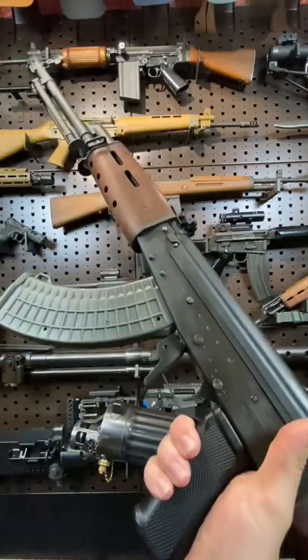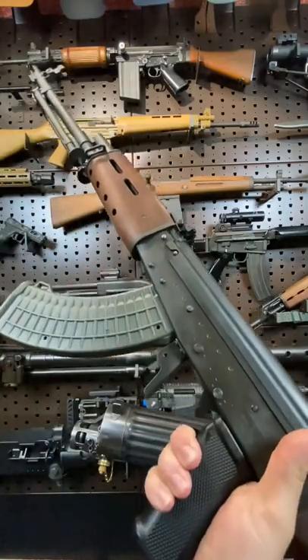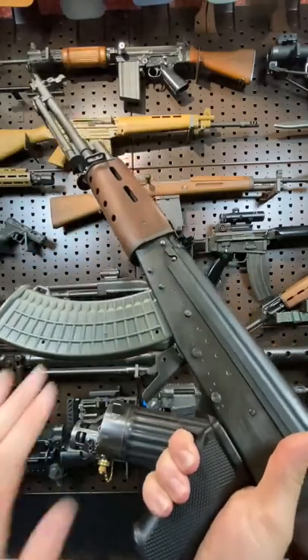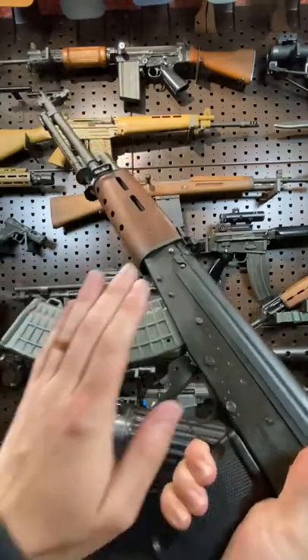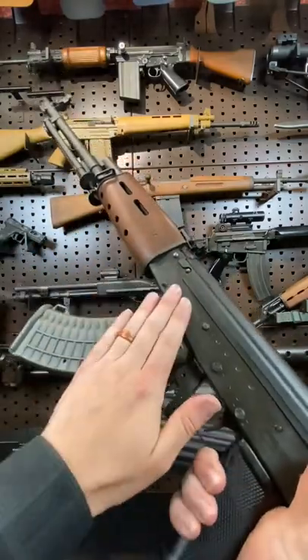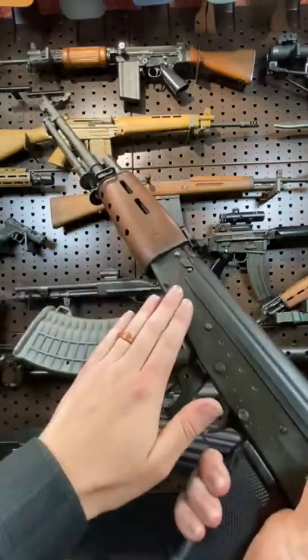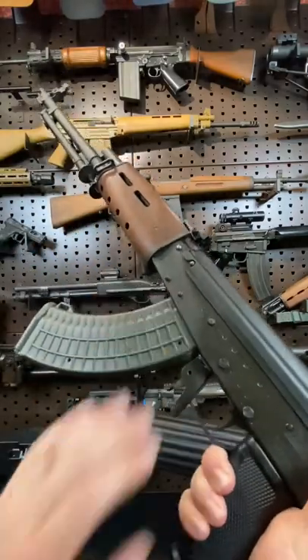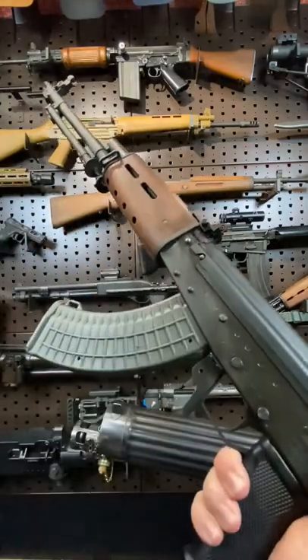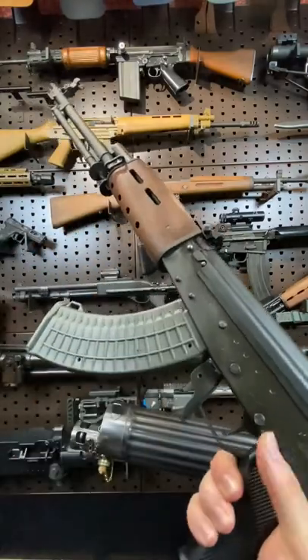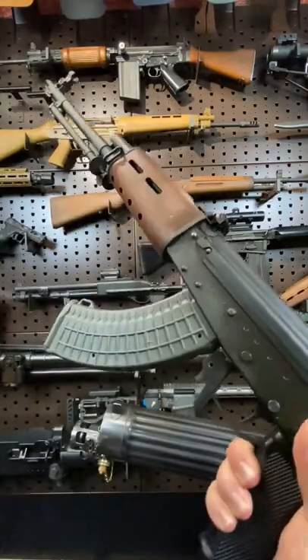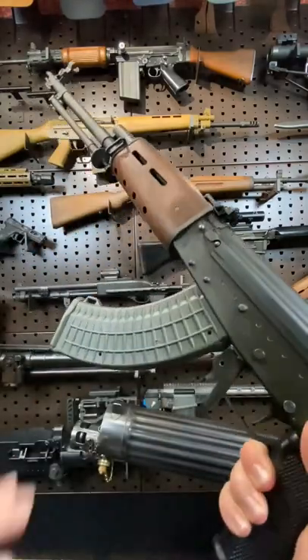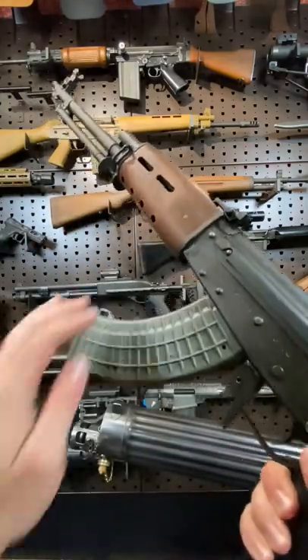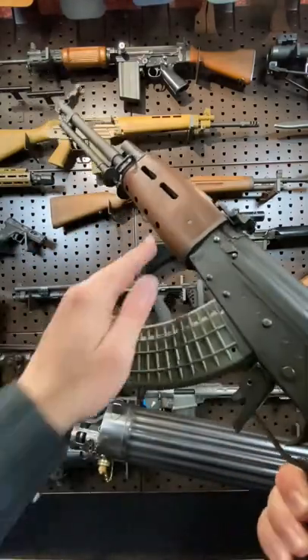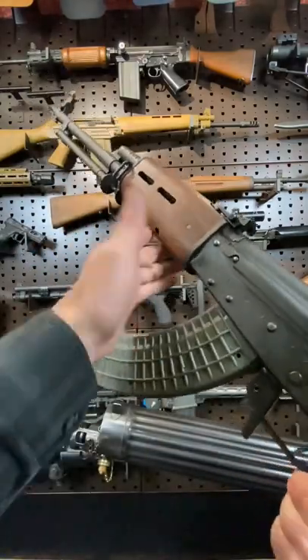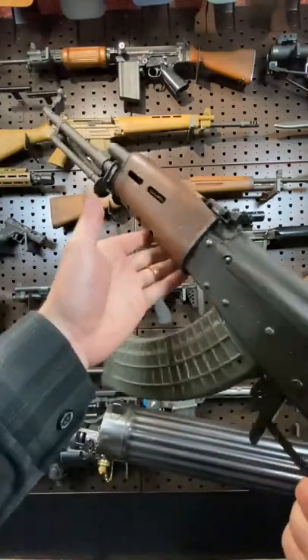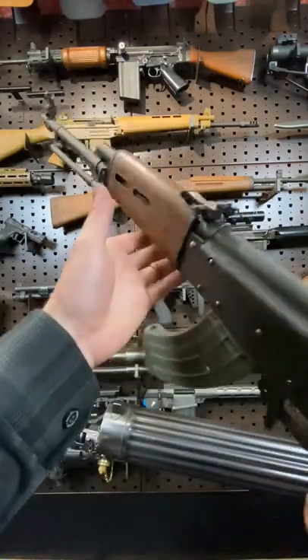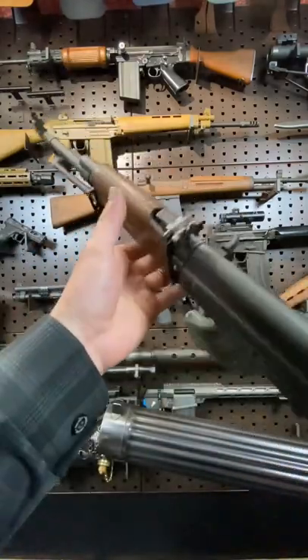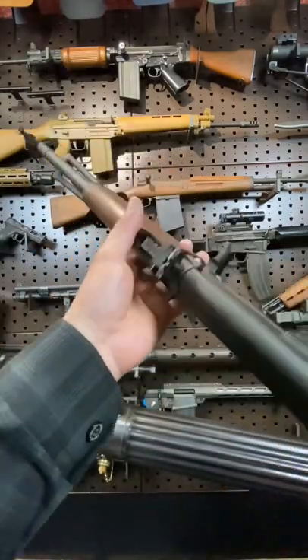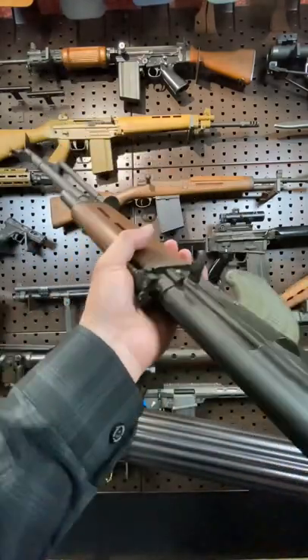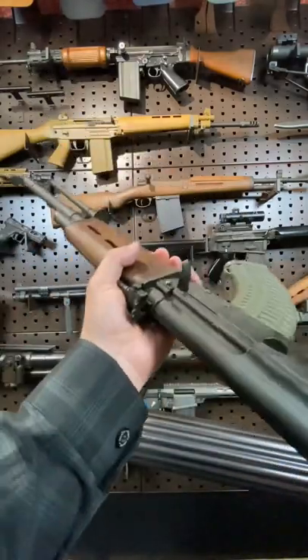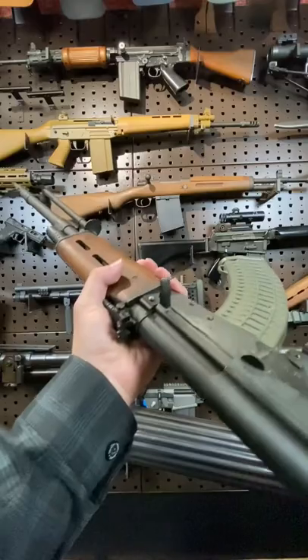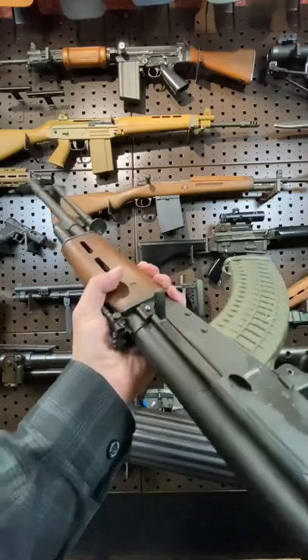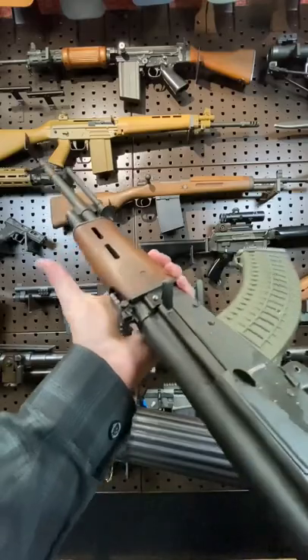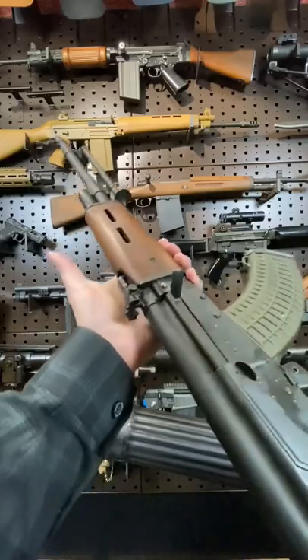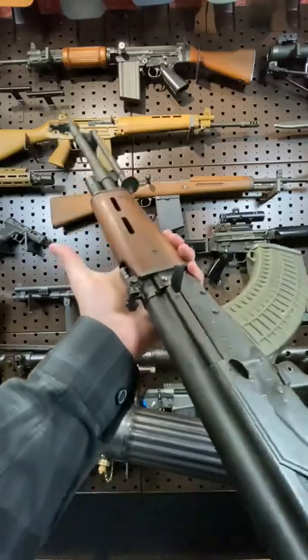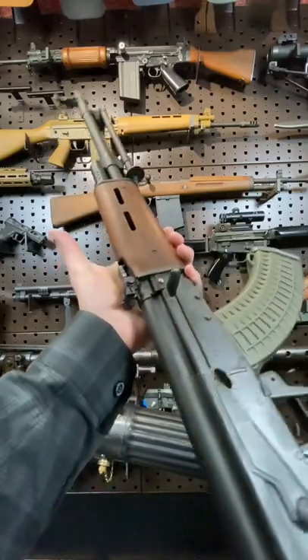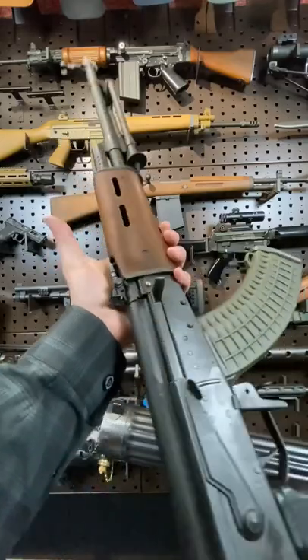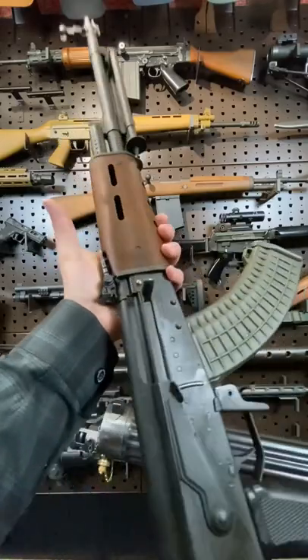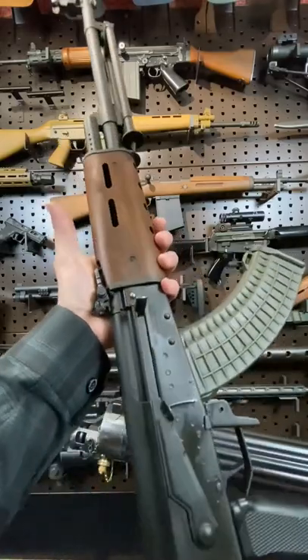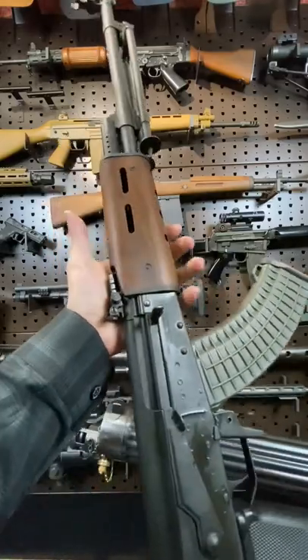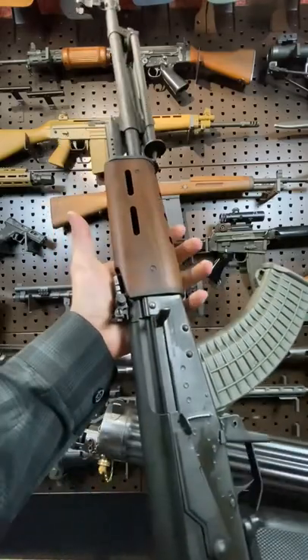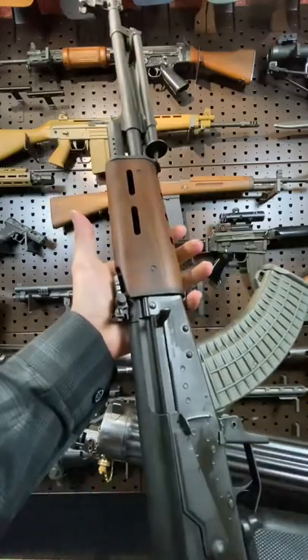Finland remained an independent country after World War II, but they did want to modernize their small arms, and they looked closely to their neighbor Russia and the AK.